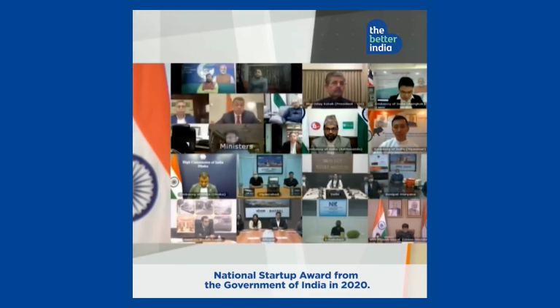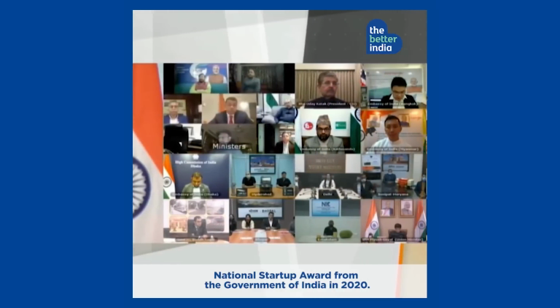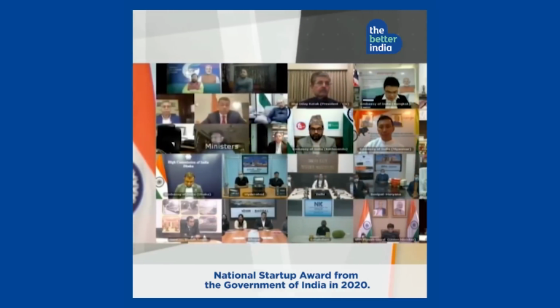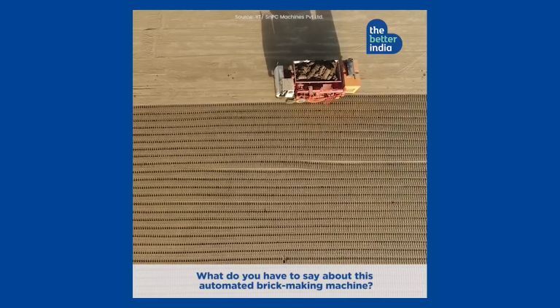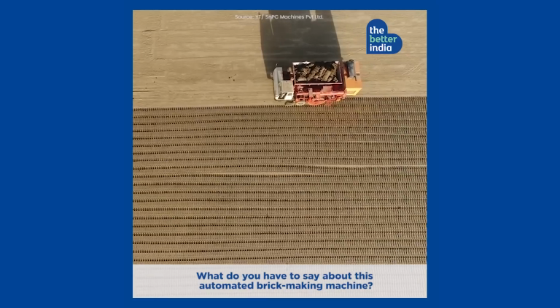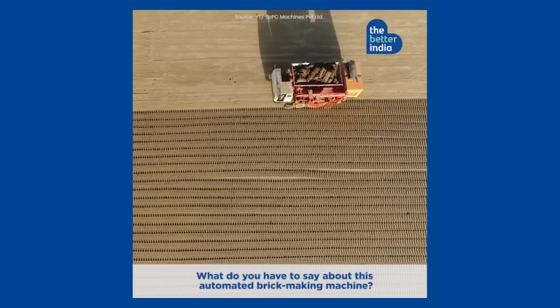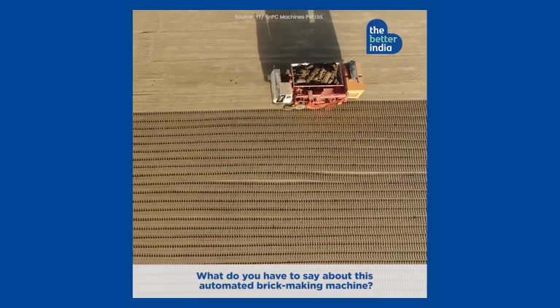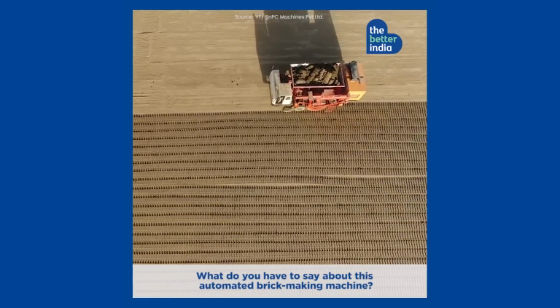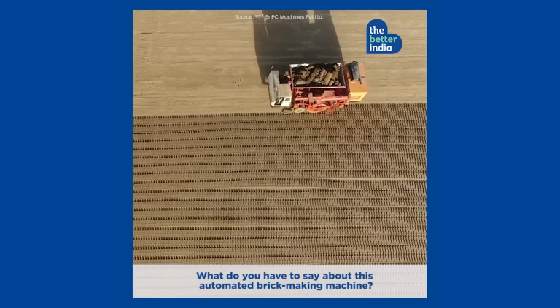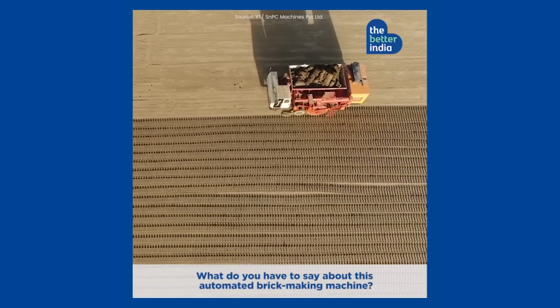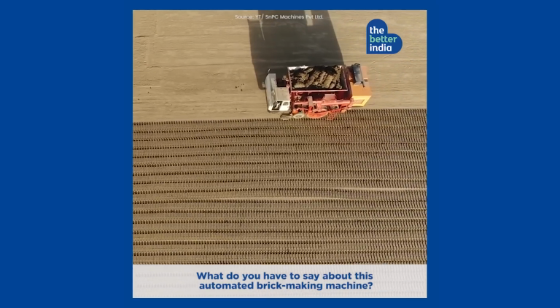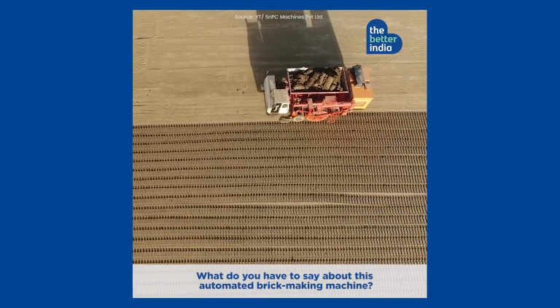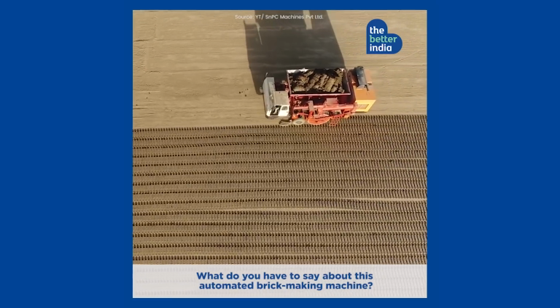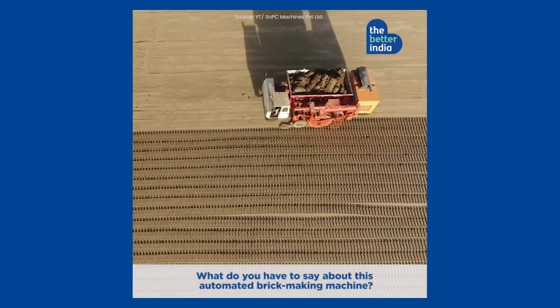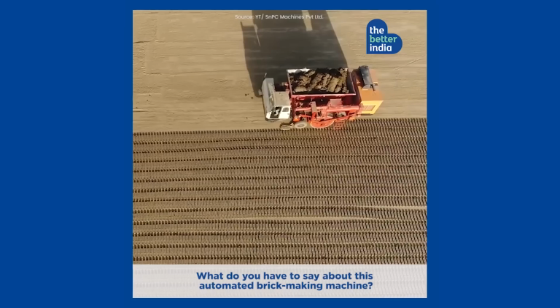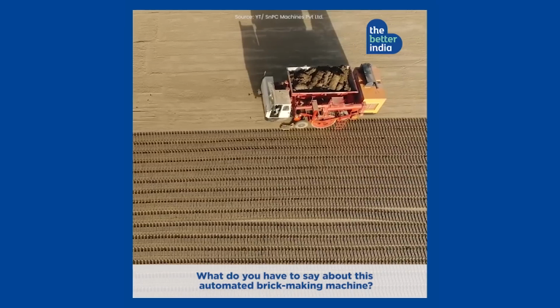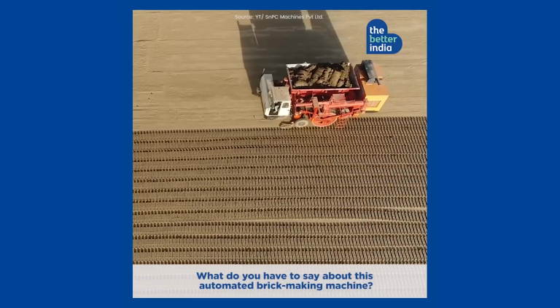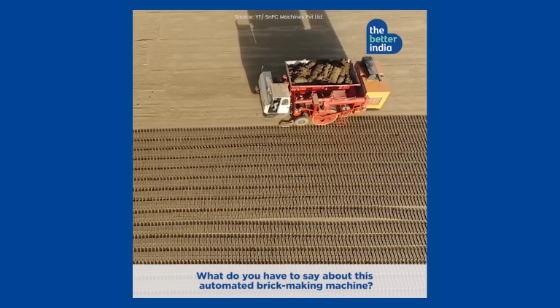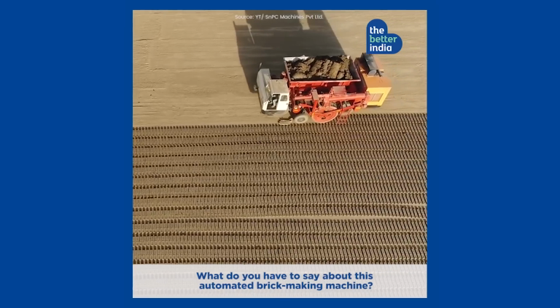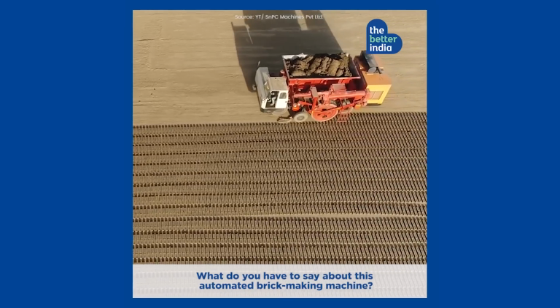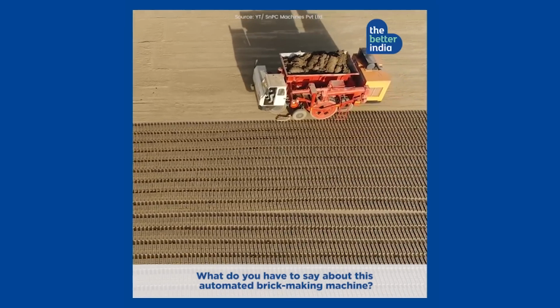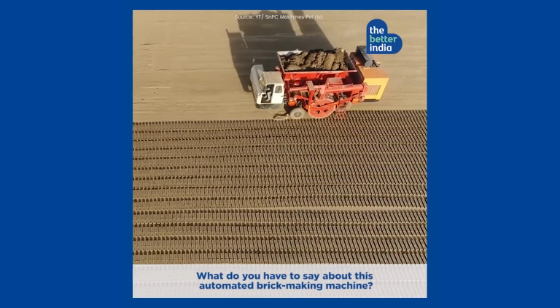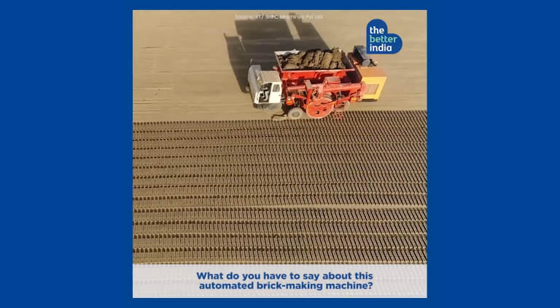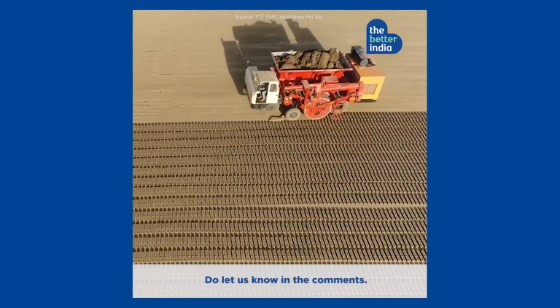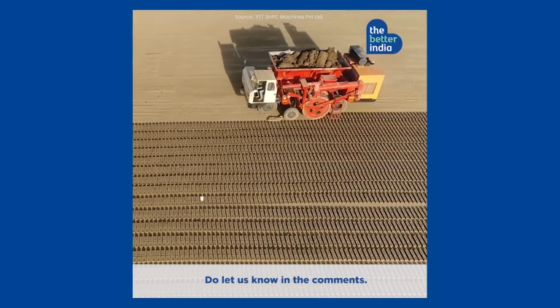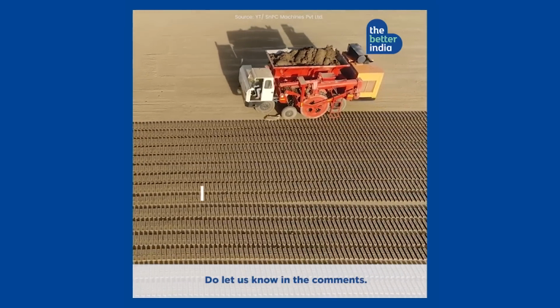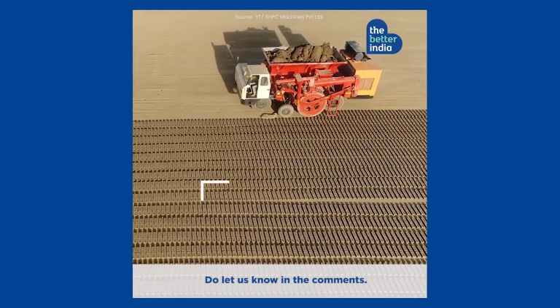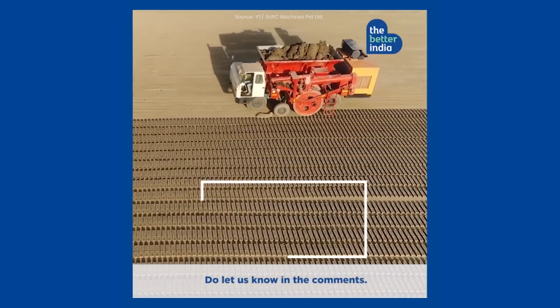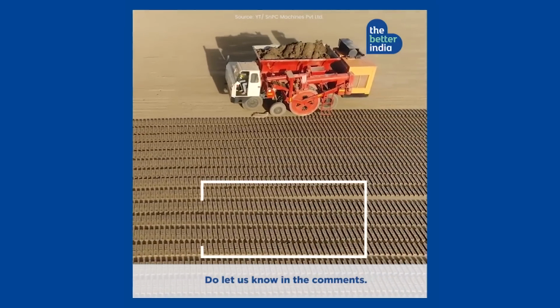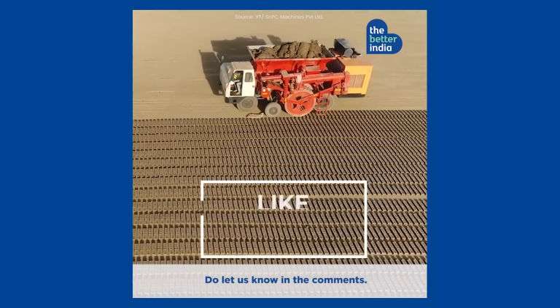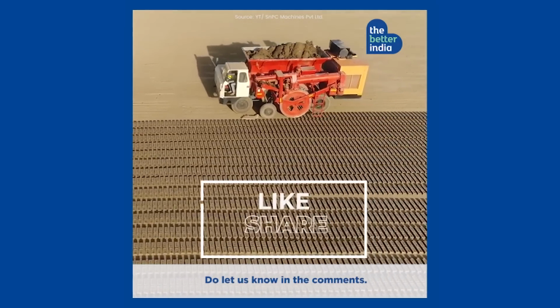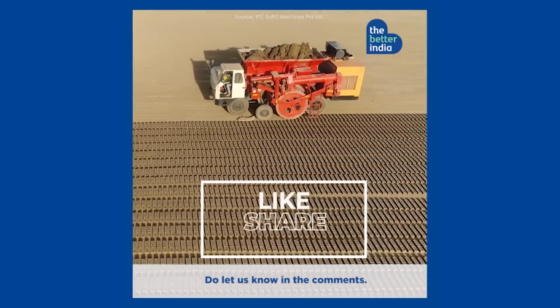What do you have to say about this automated brick-making machine? Do let us know in the comments below.